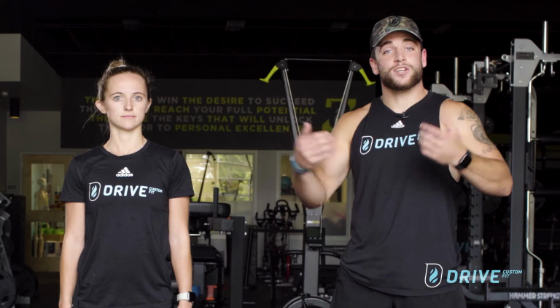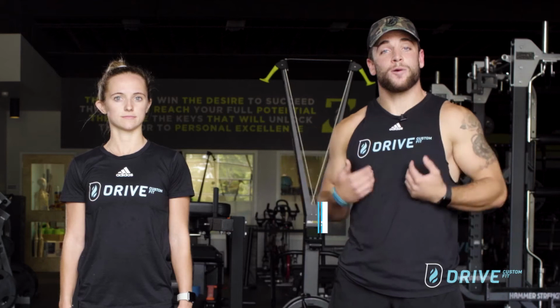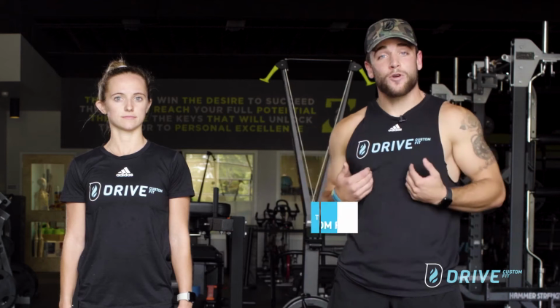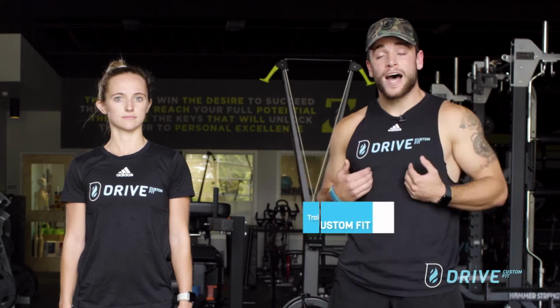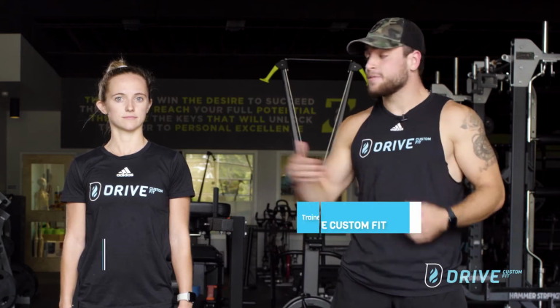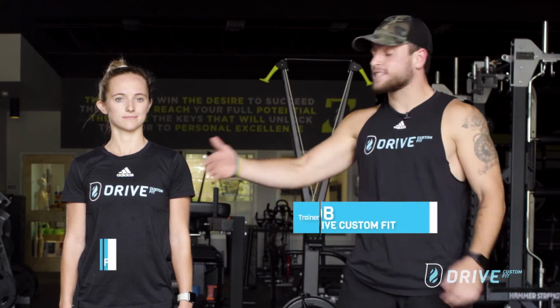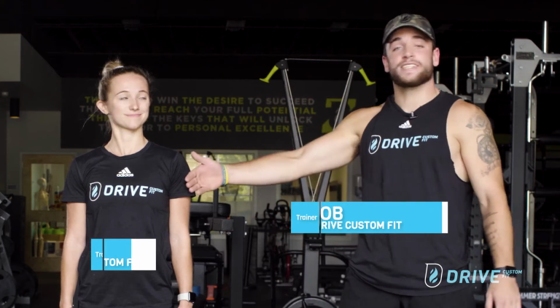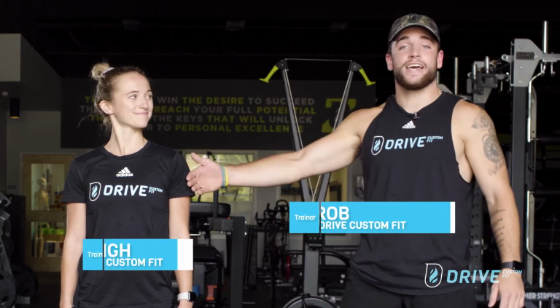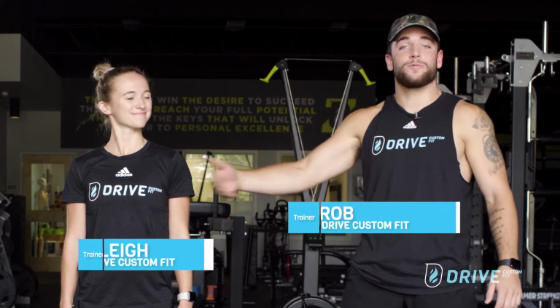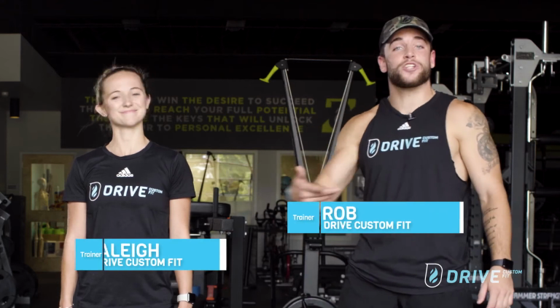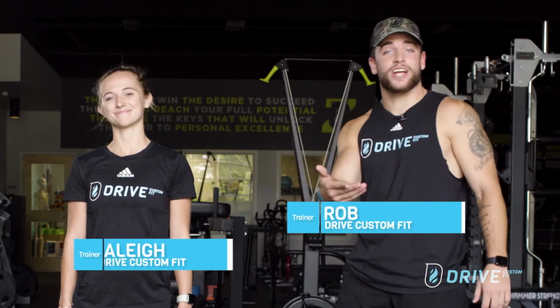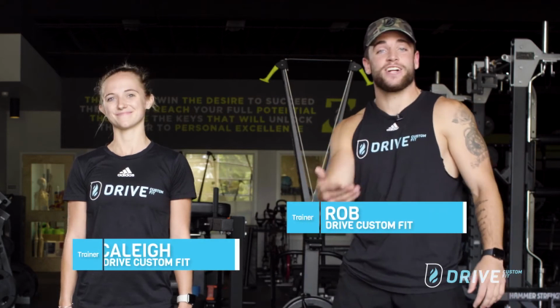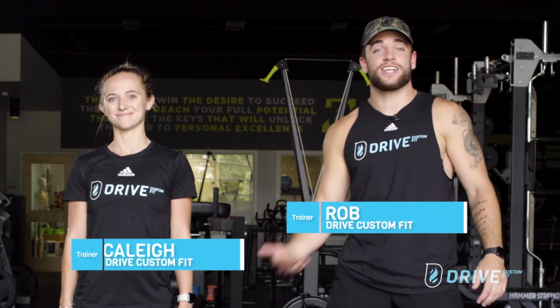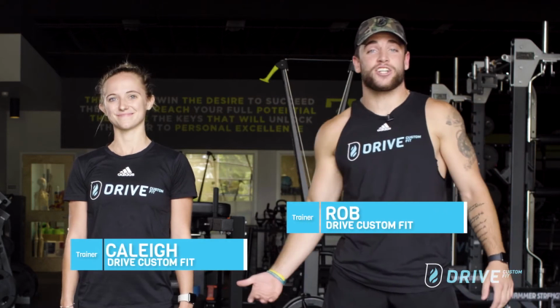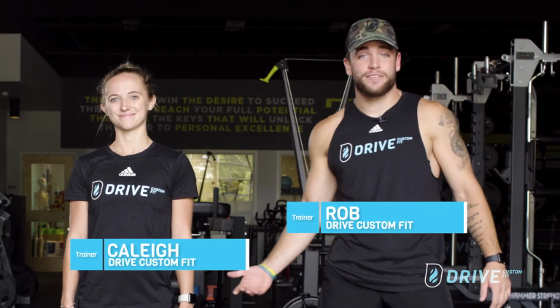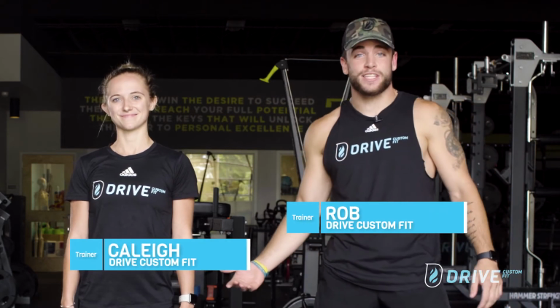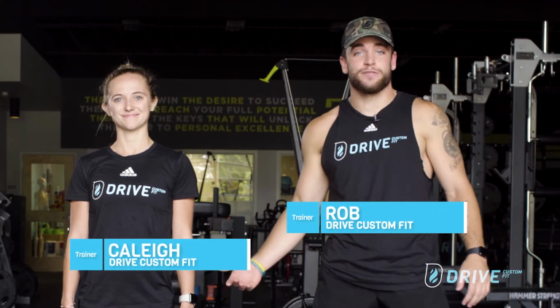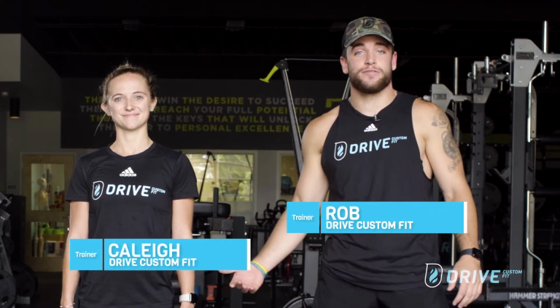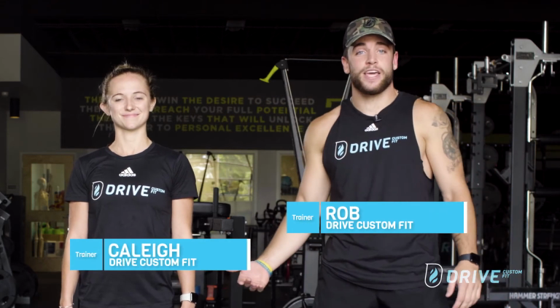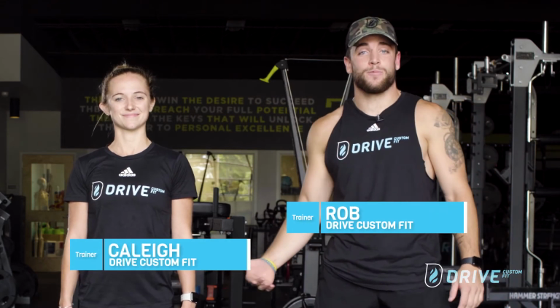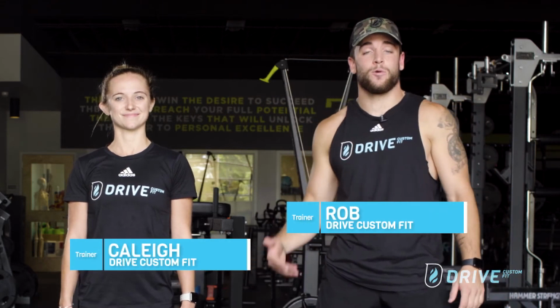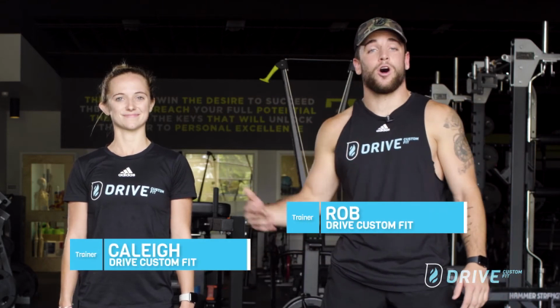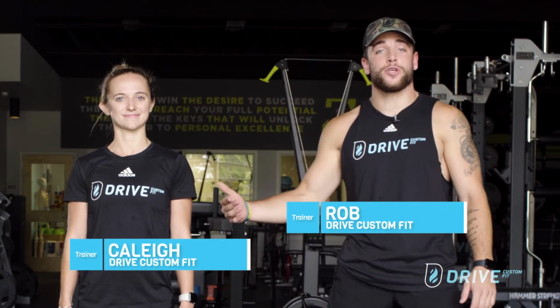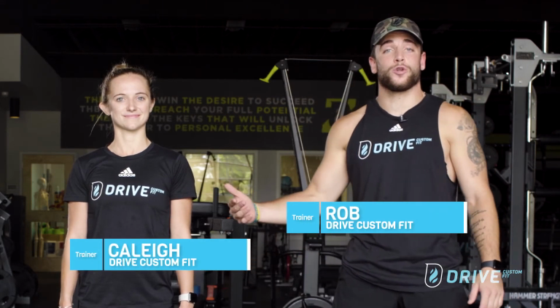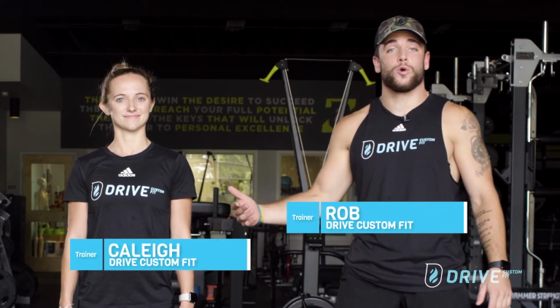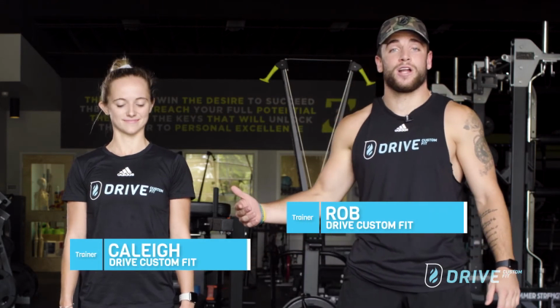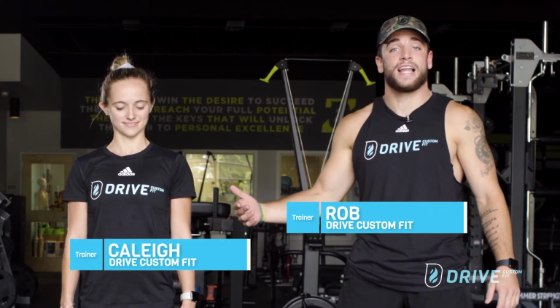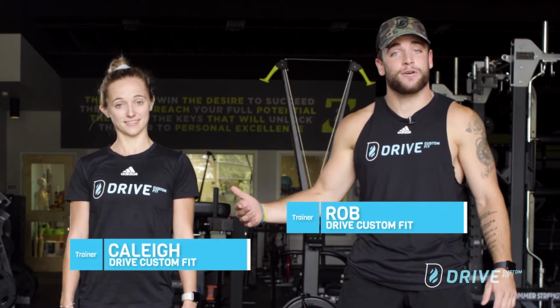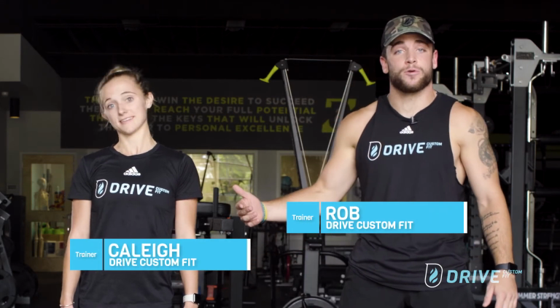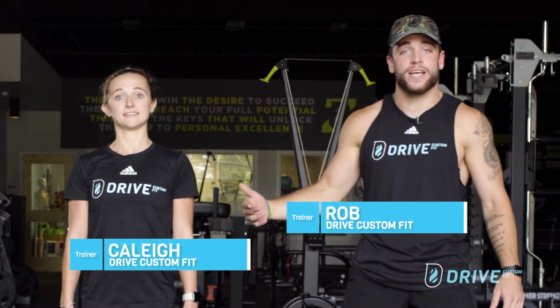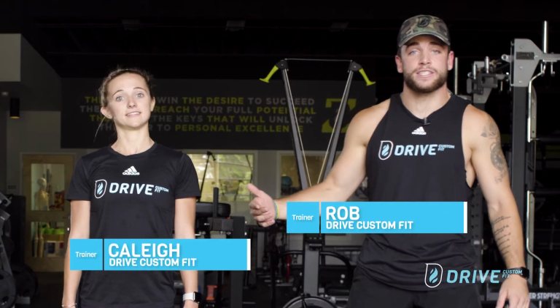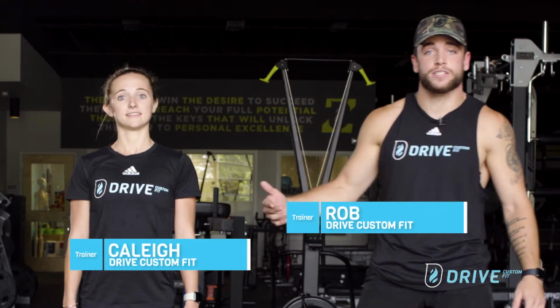So I'm Rob, this is Kaylee, we're training here at Drive Custom Fit, and I'm going to walk you through what a lateral raise is.